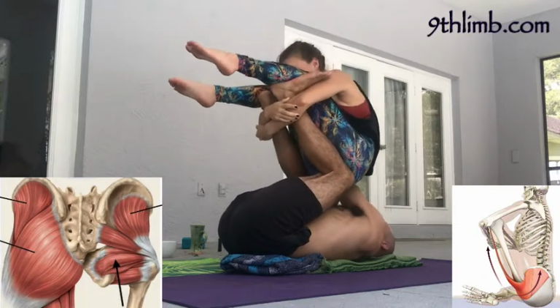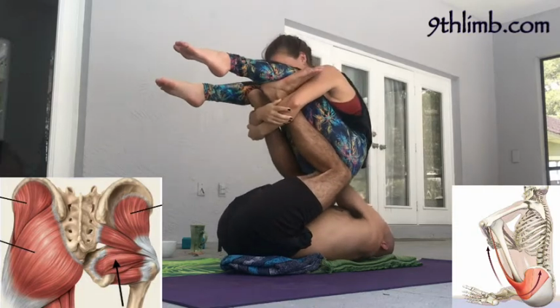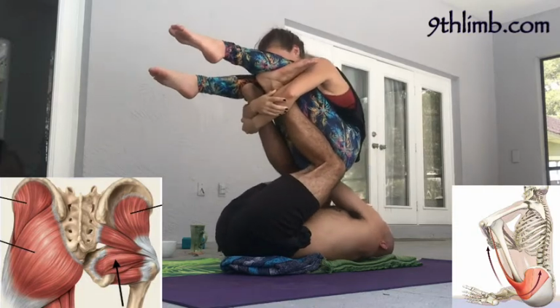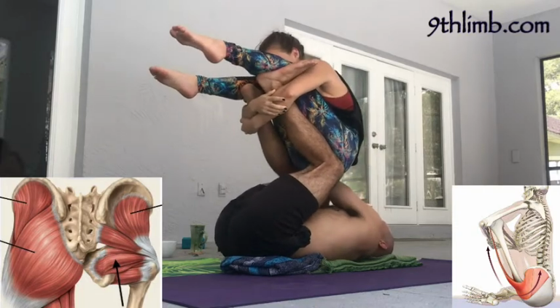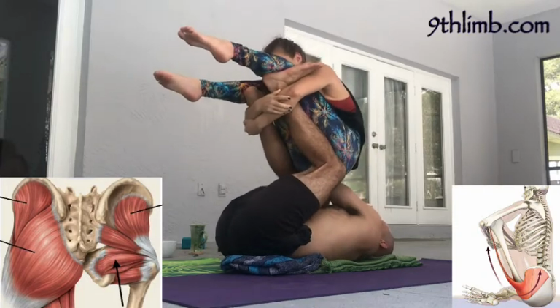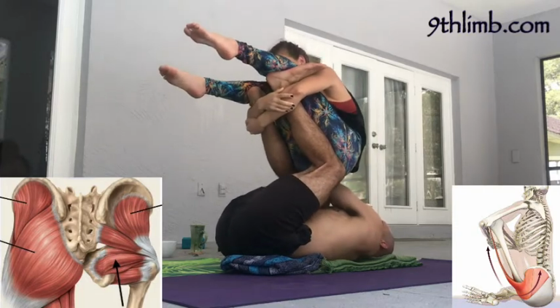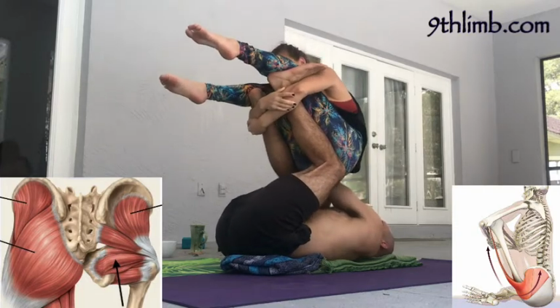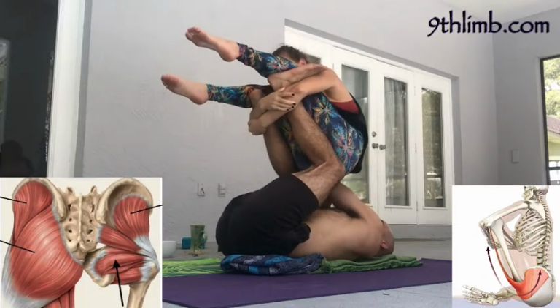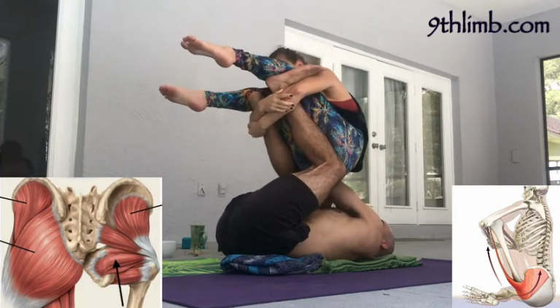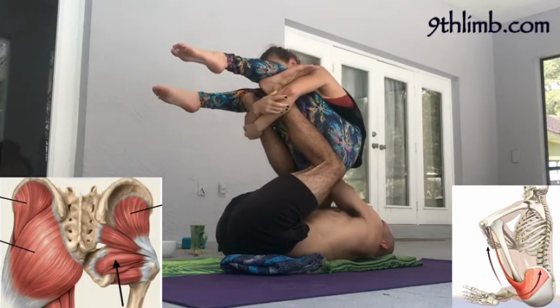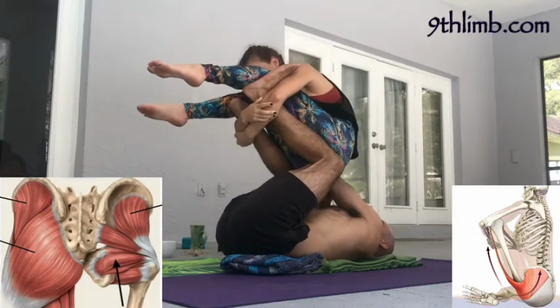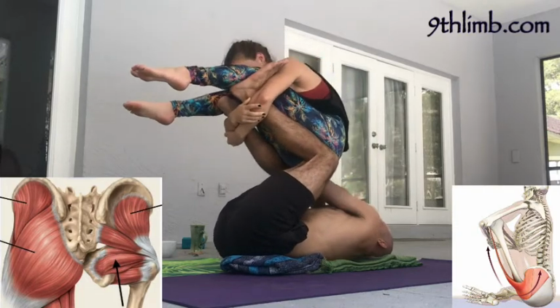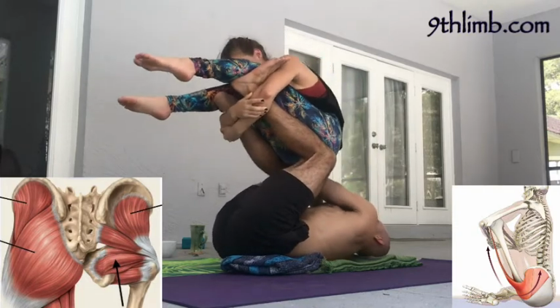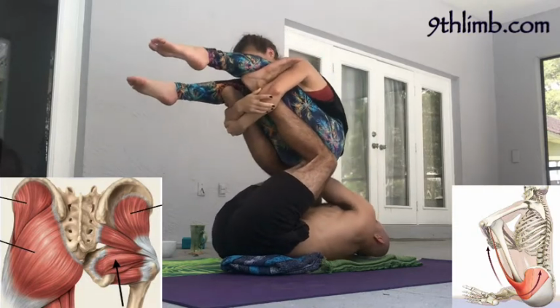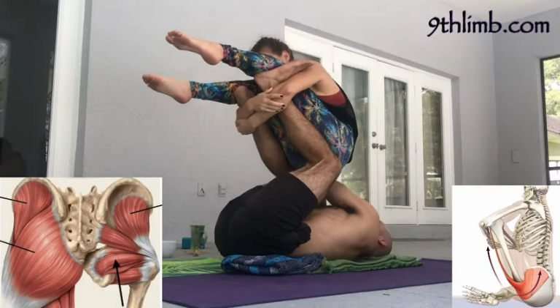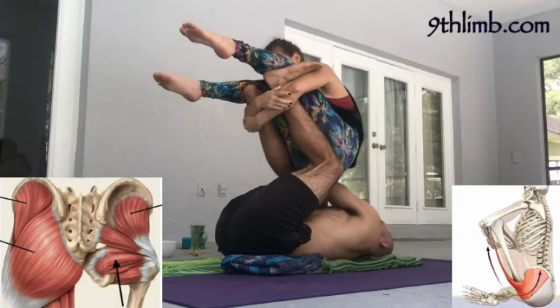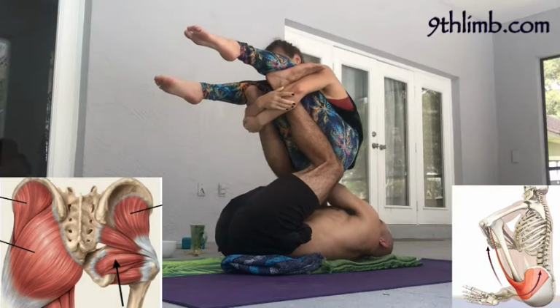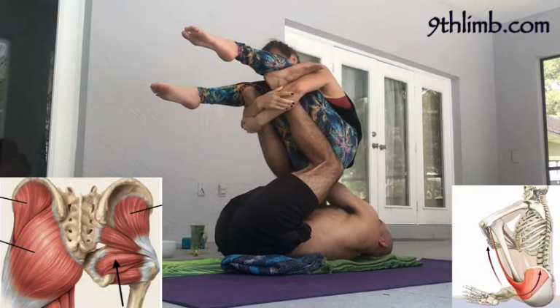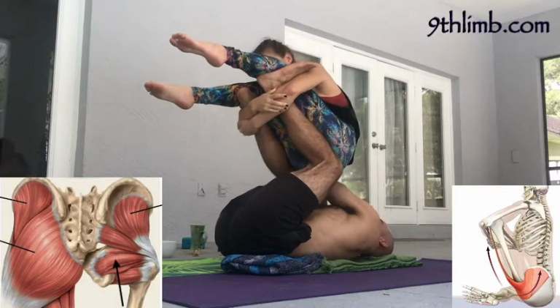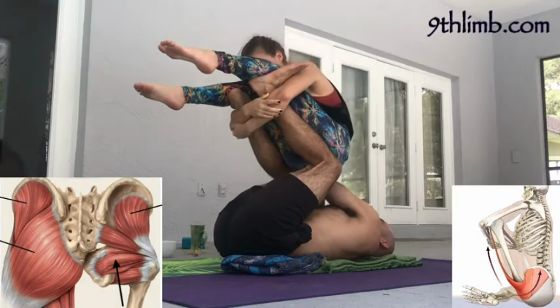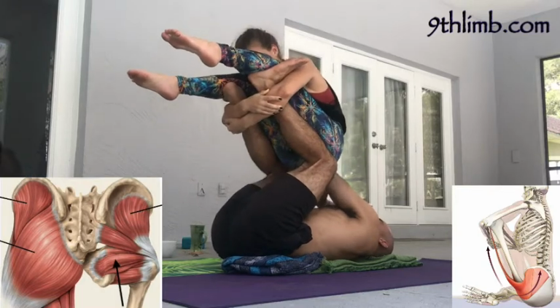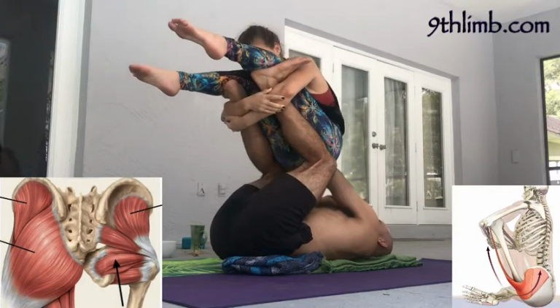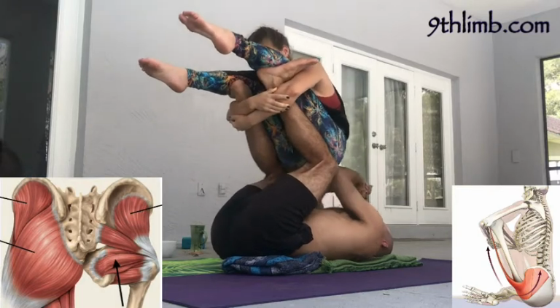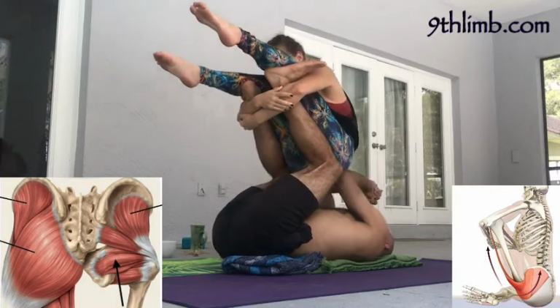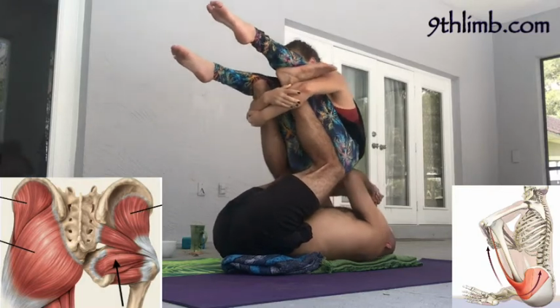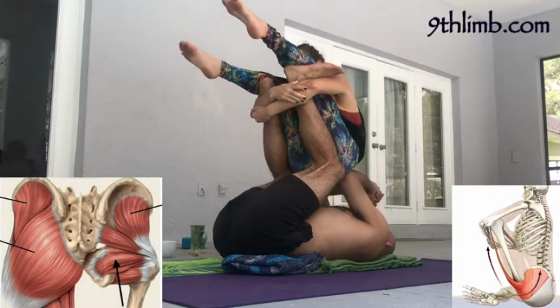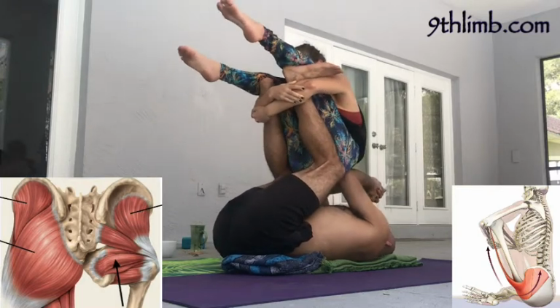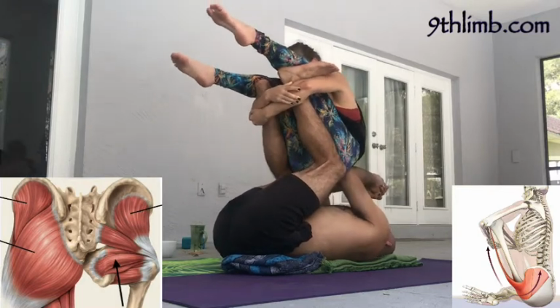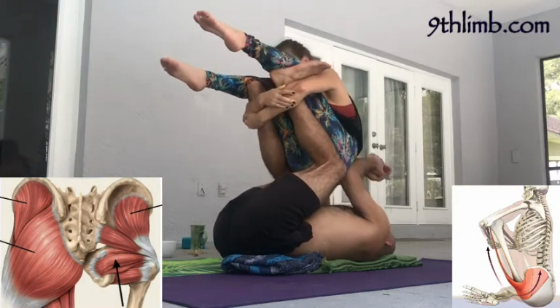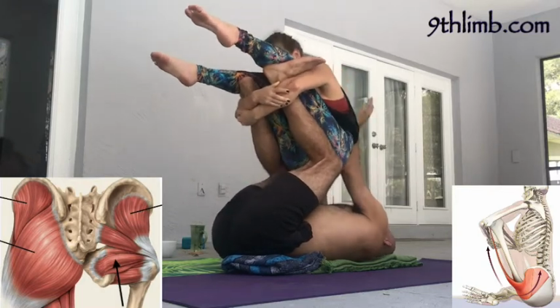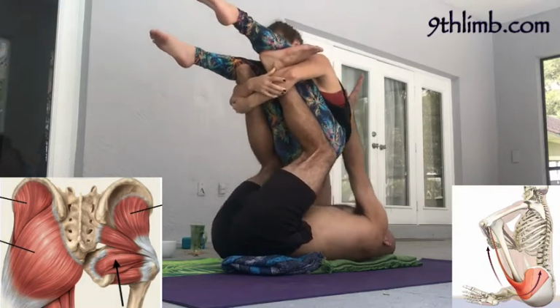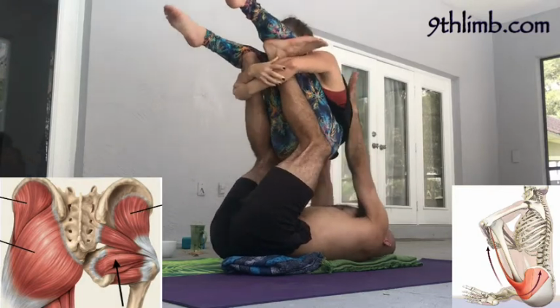Exhaling as you lower the flyer onto your elbow, inhaling as you reset — that's the Thai Massage pattern: exhale, press; inhale, release.